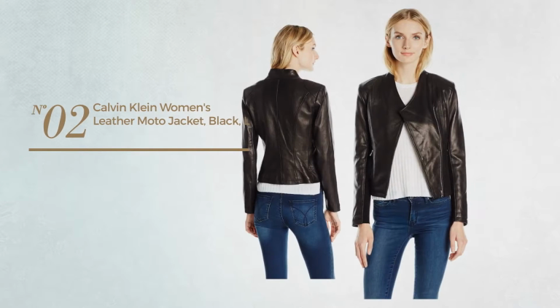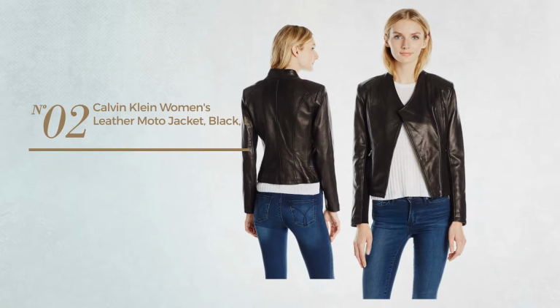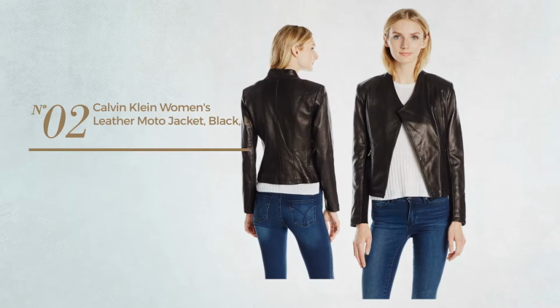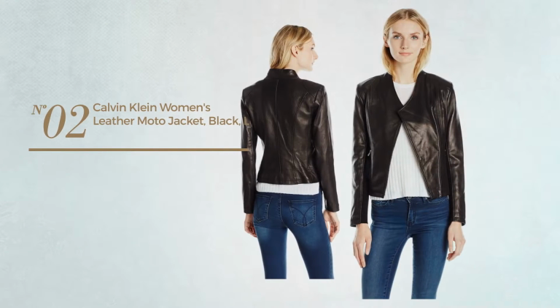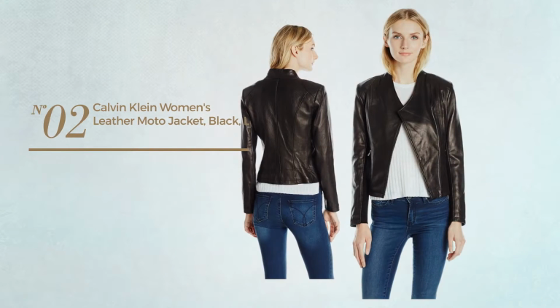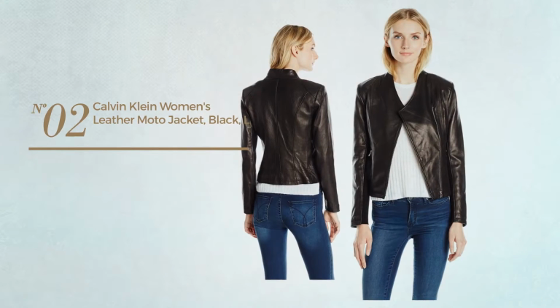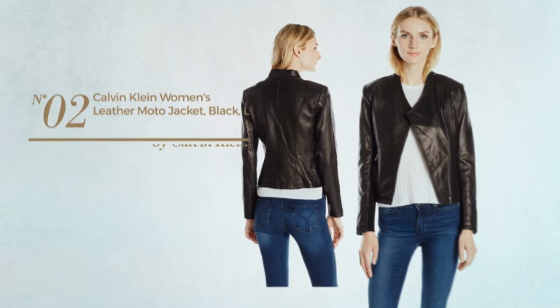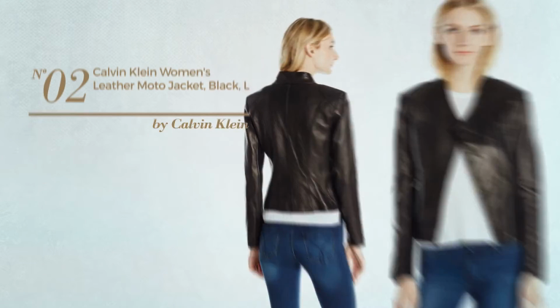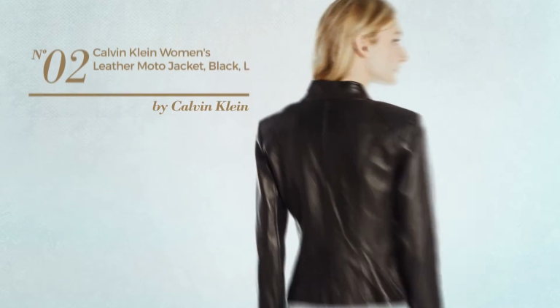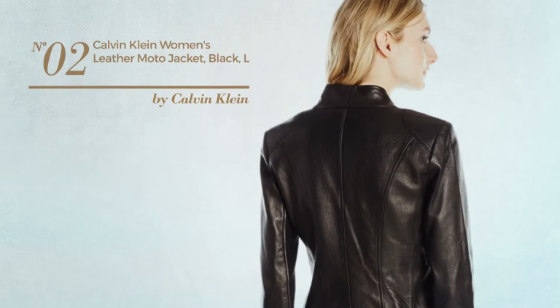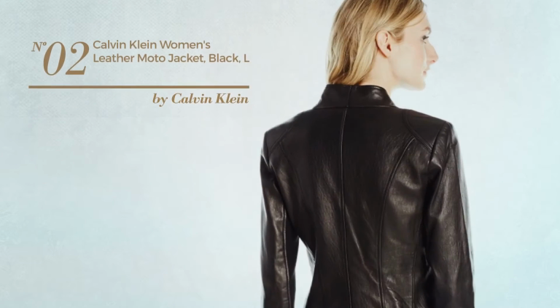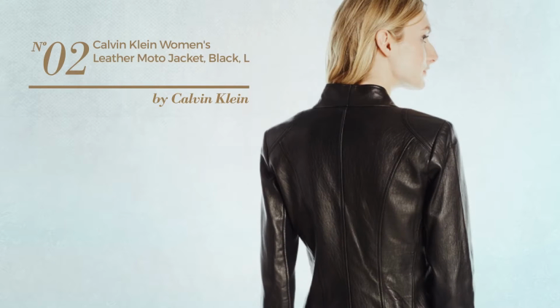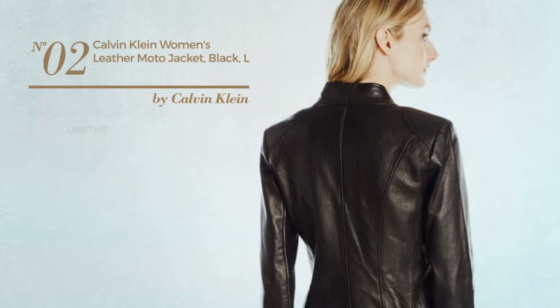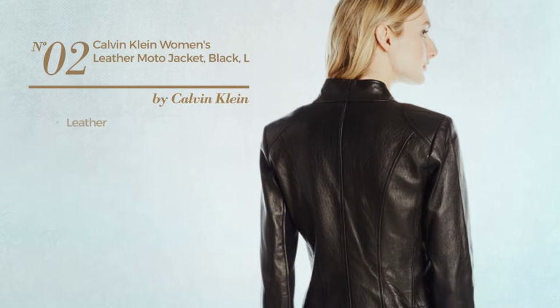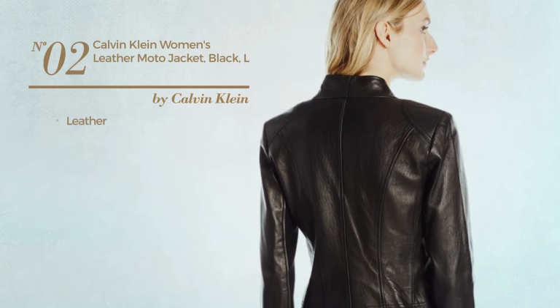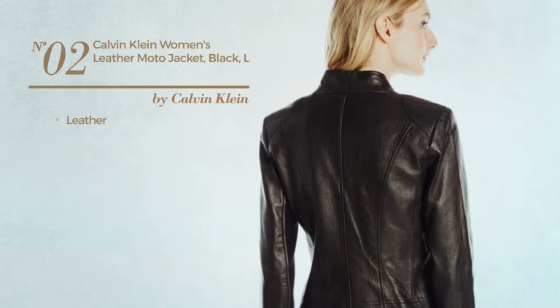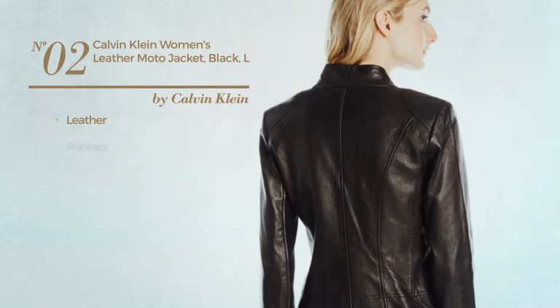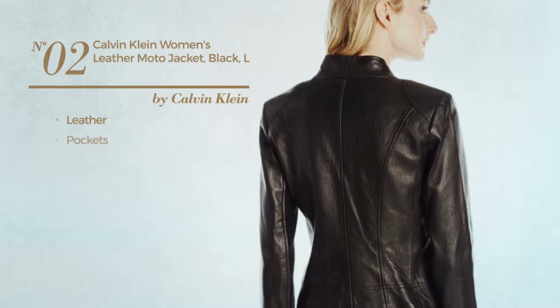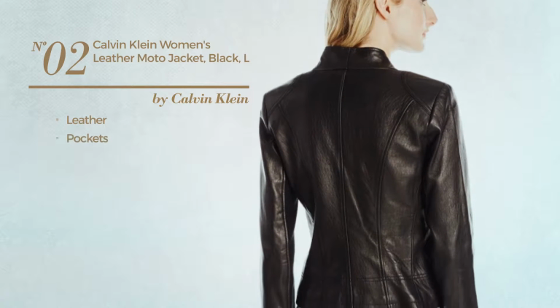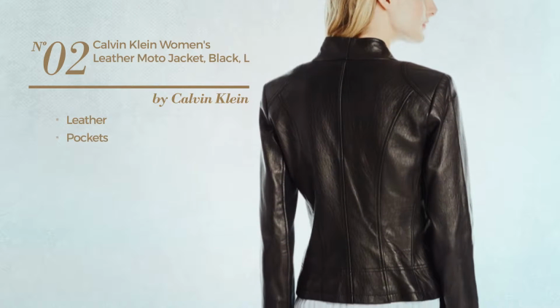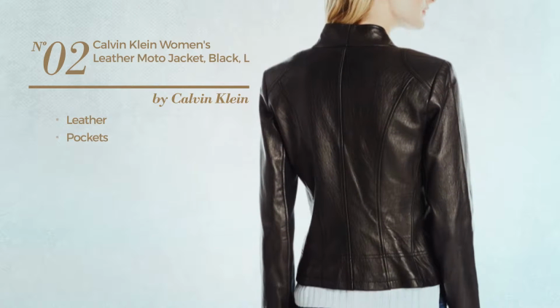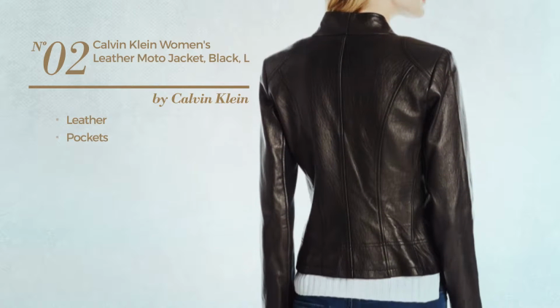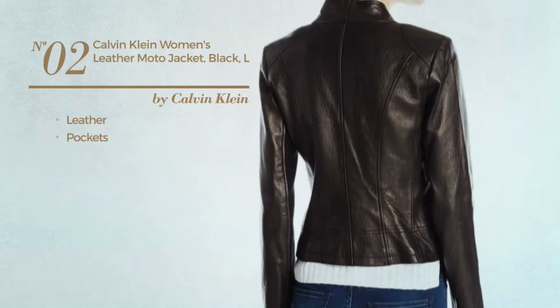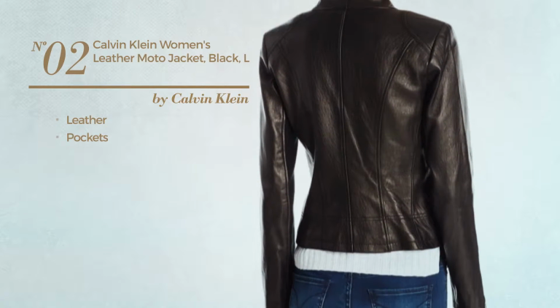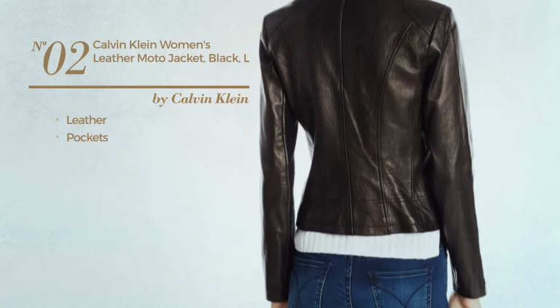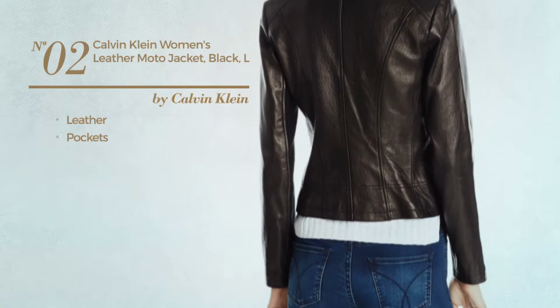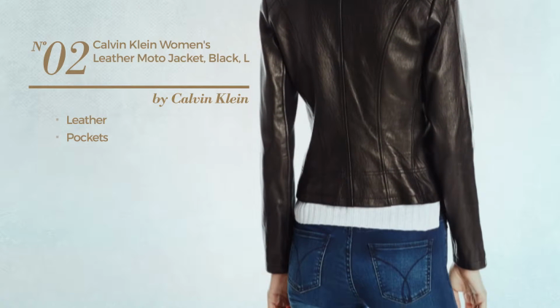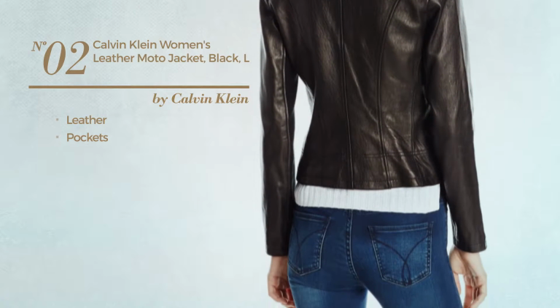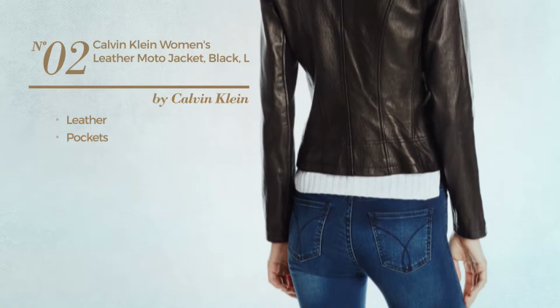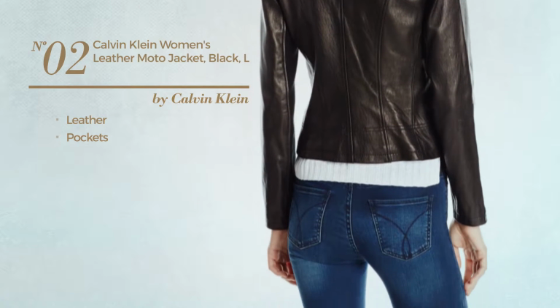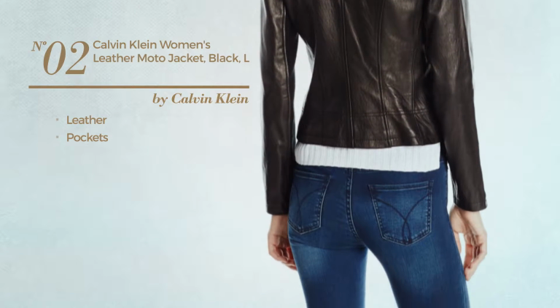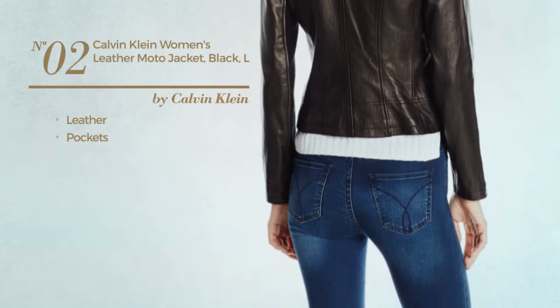Number 2. Crafted from leather, with pockets. Available in two other colors.